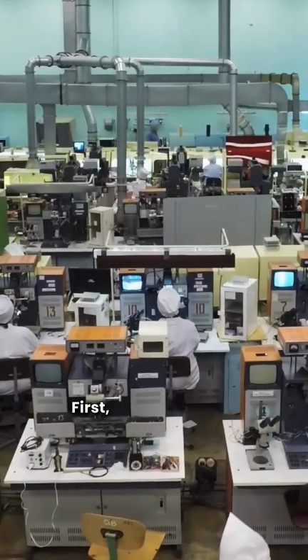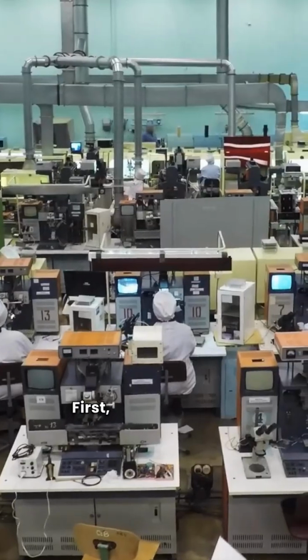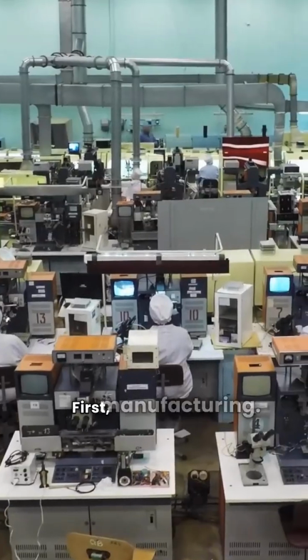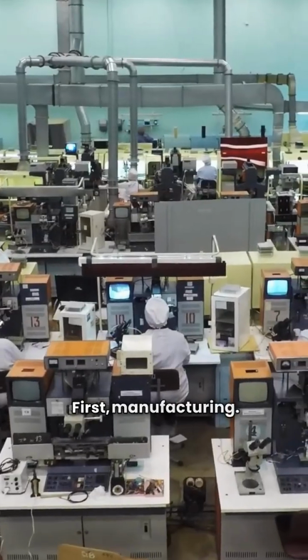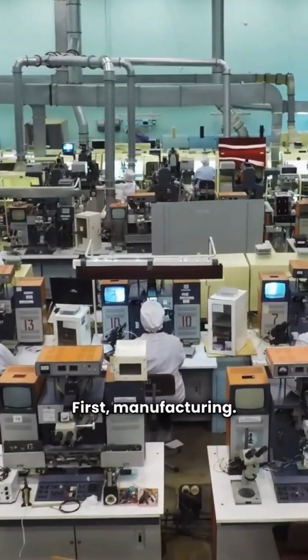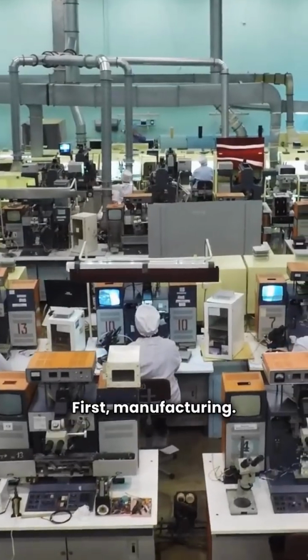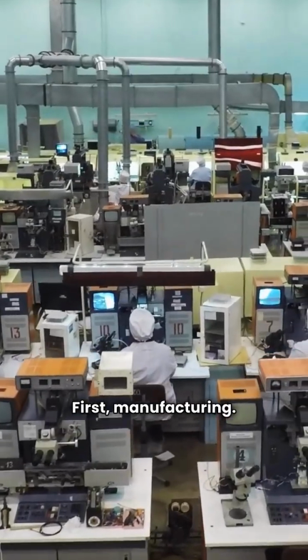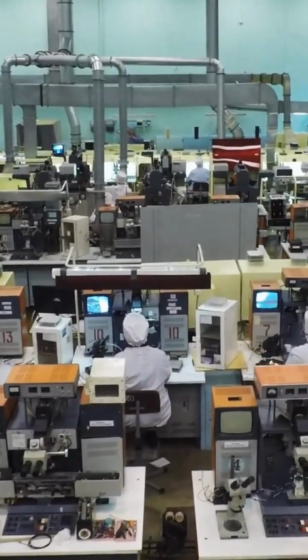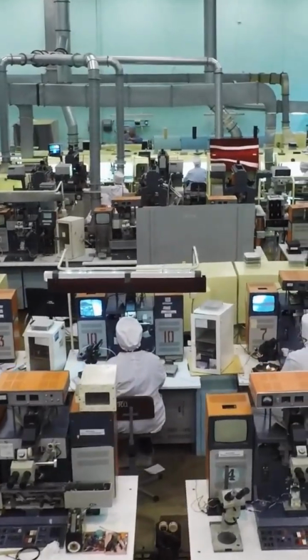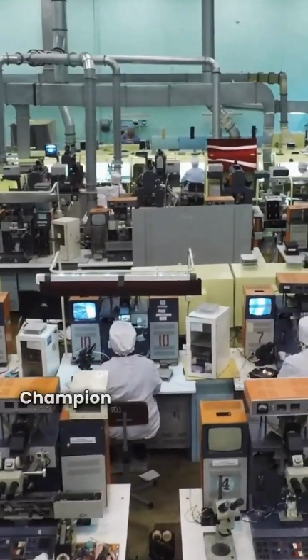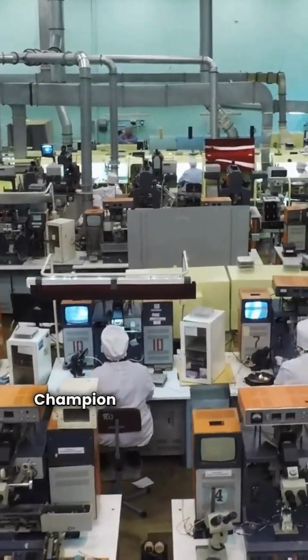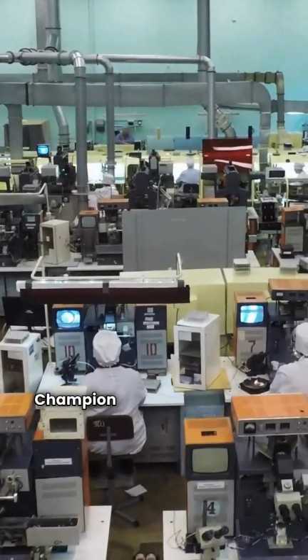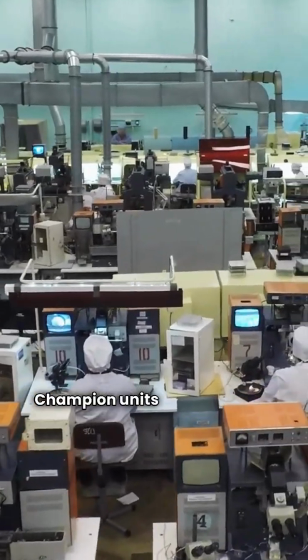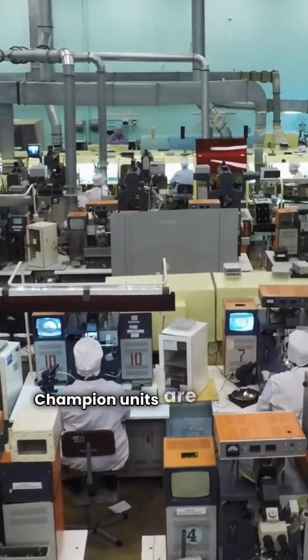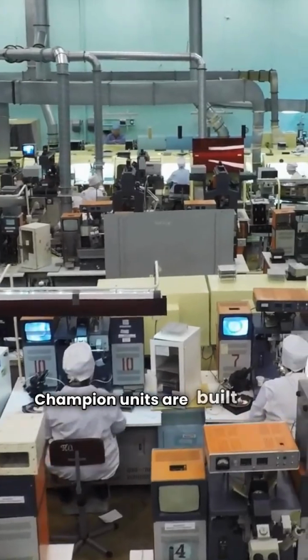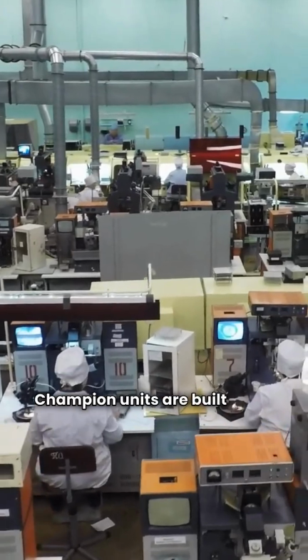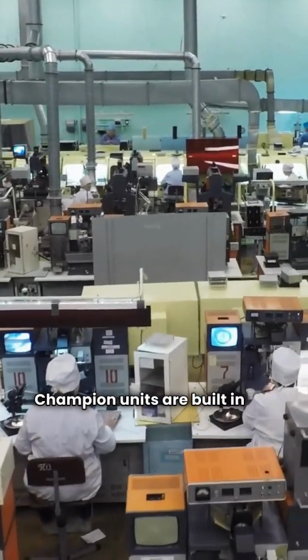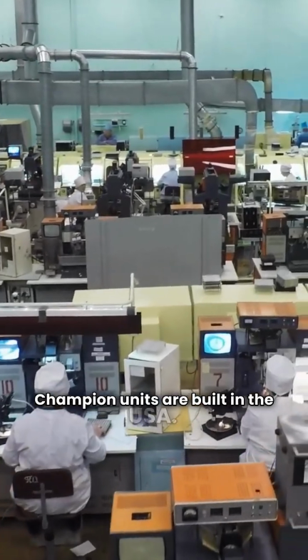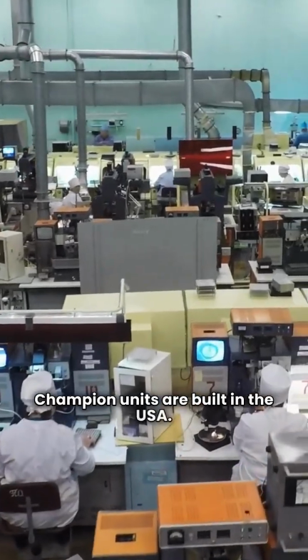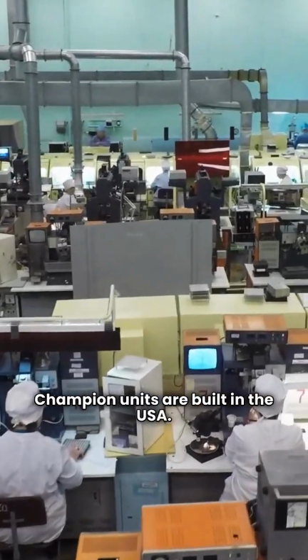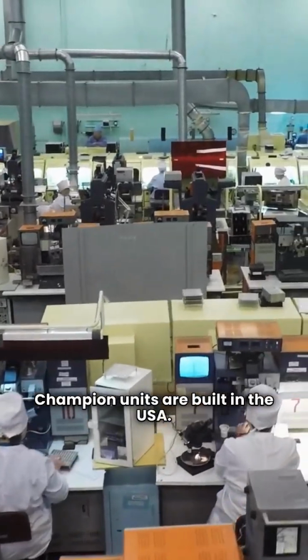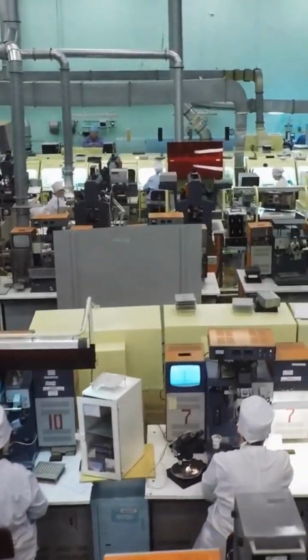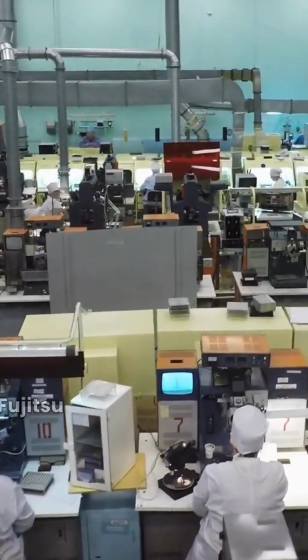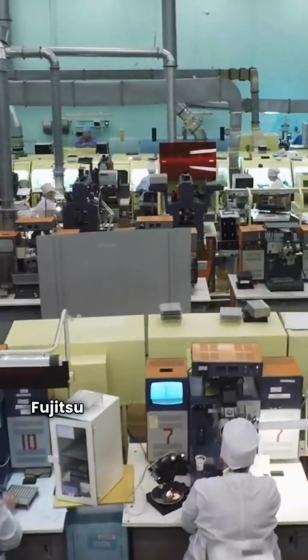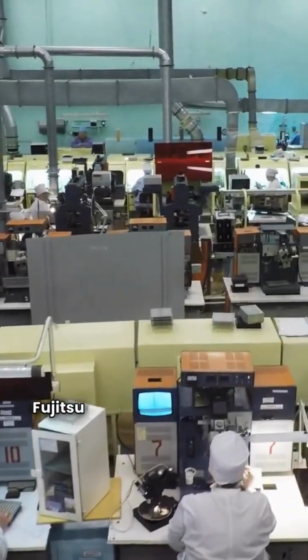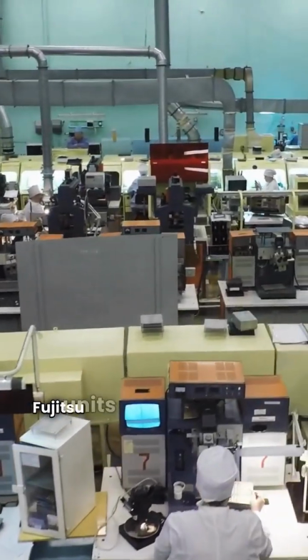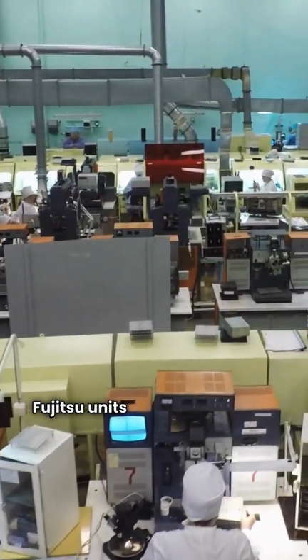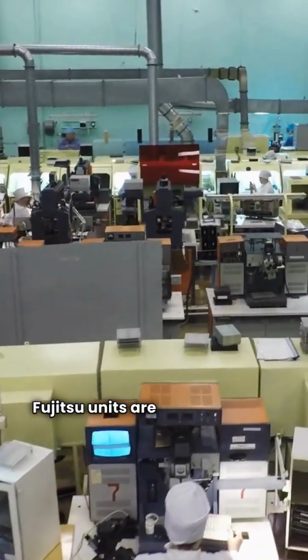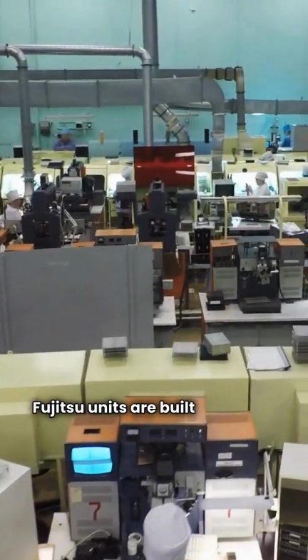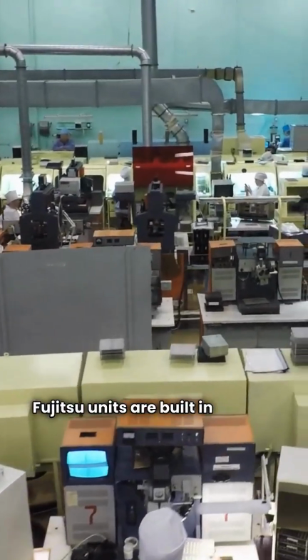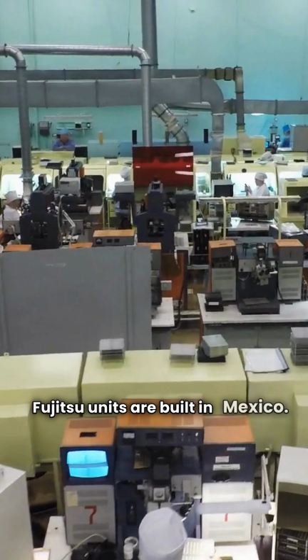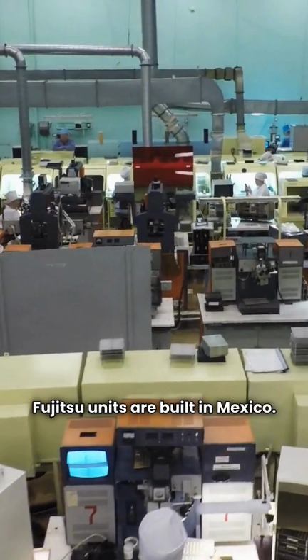First, manufacturing. Champion units are built in the USA. Fujitsu units are built in Mexico.